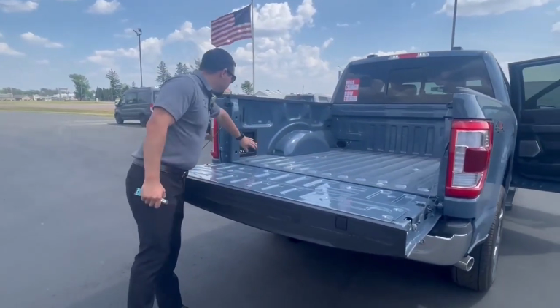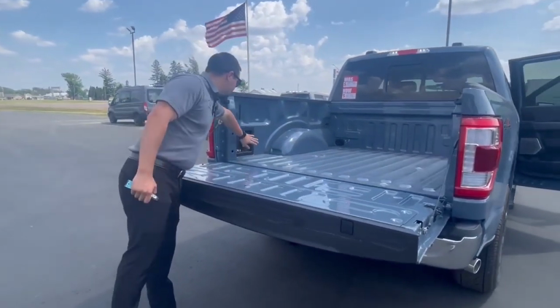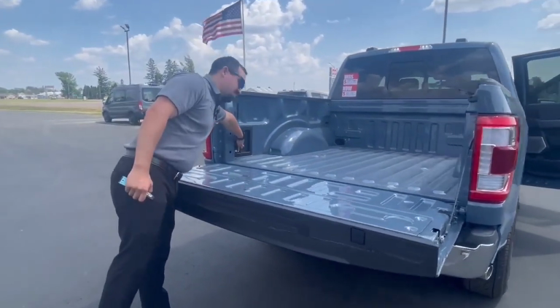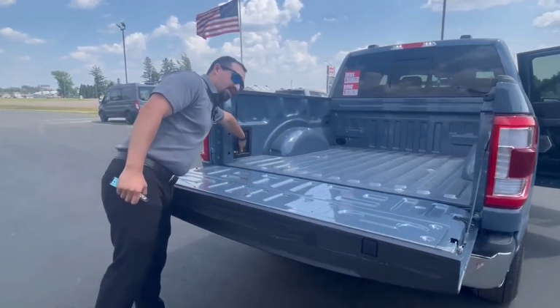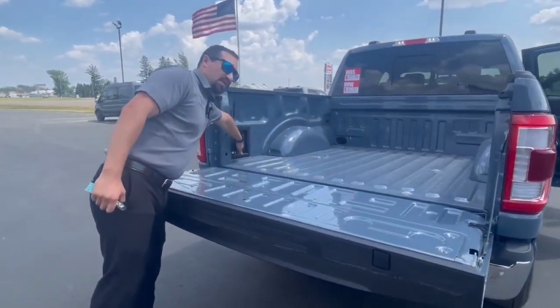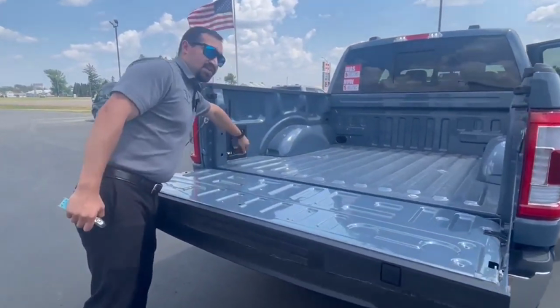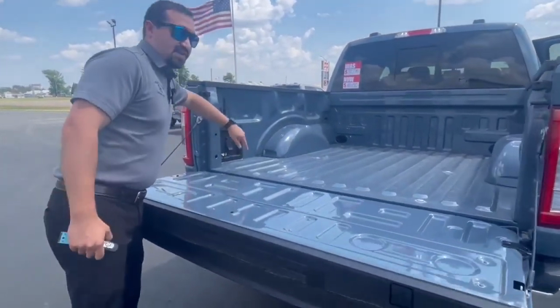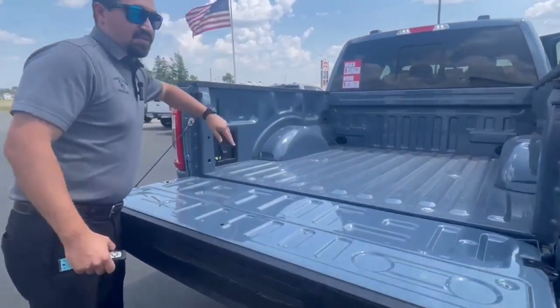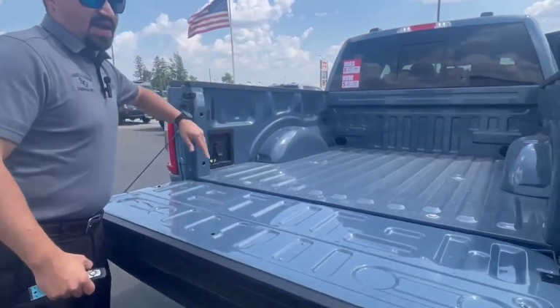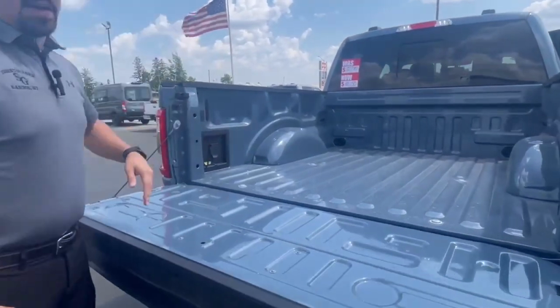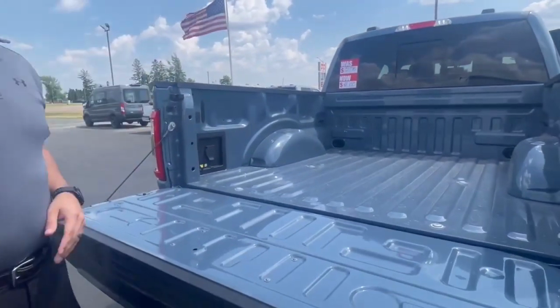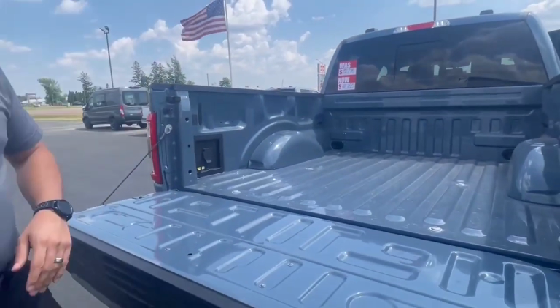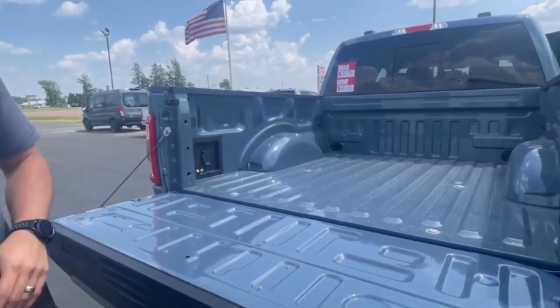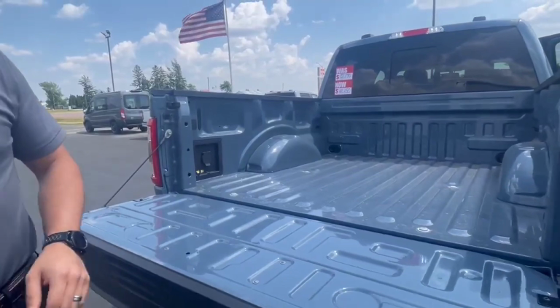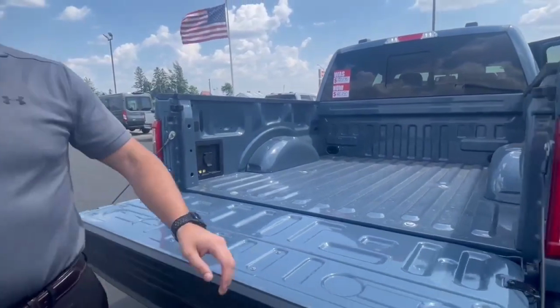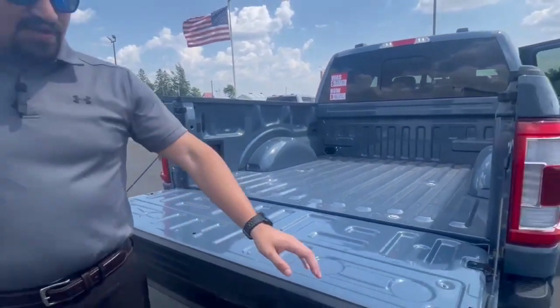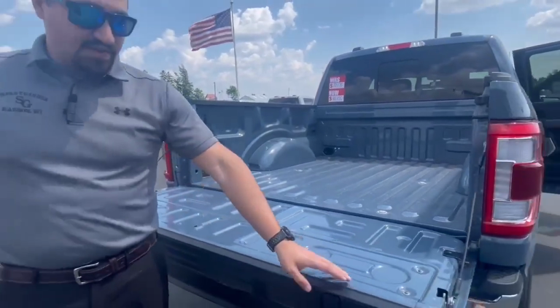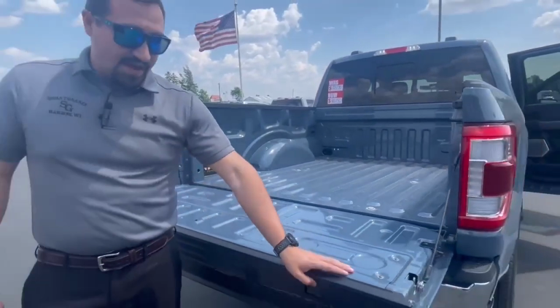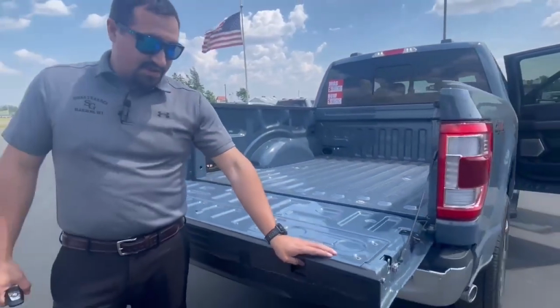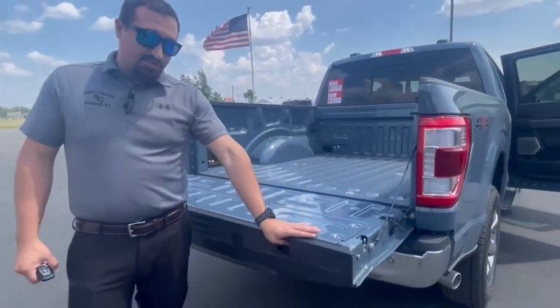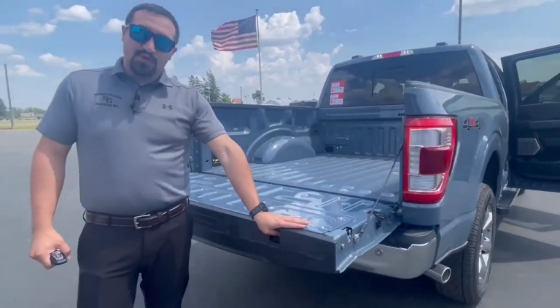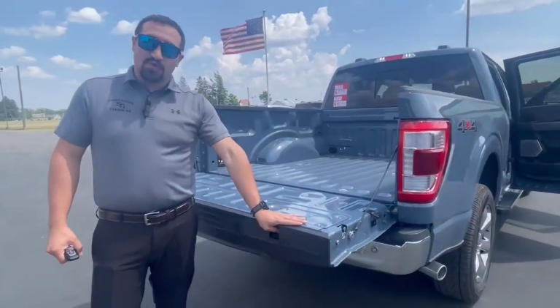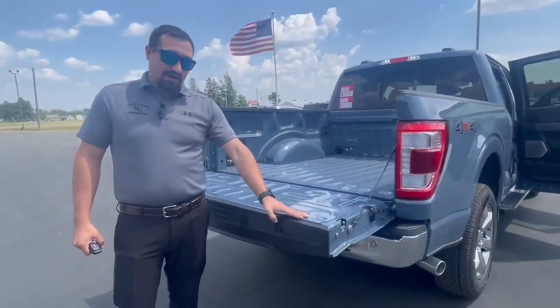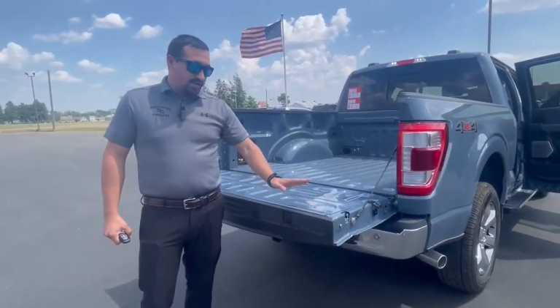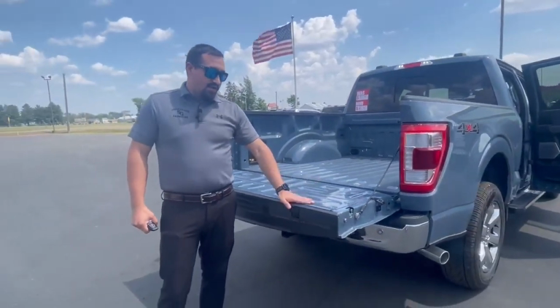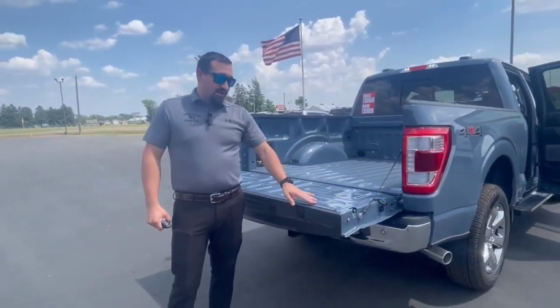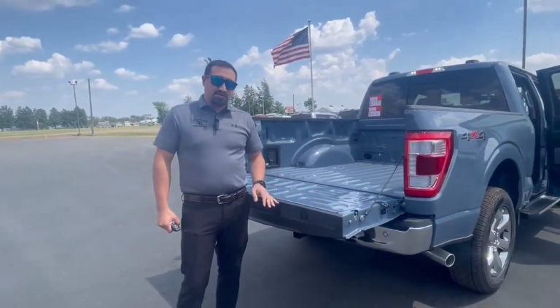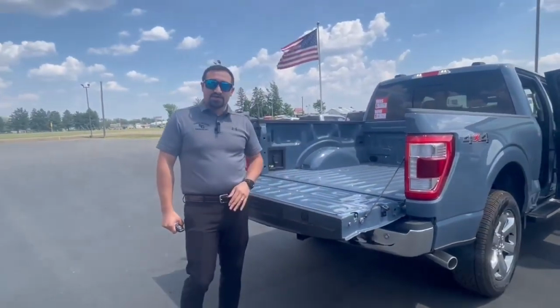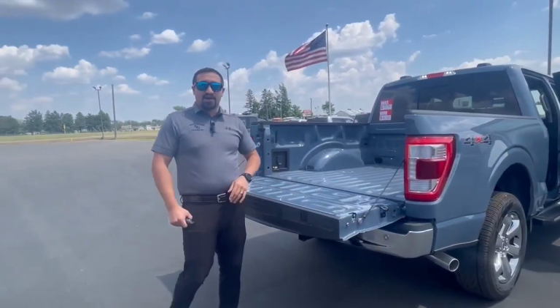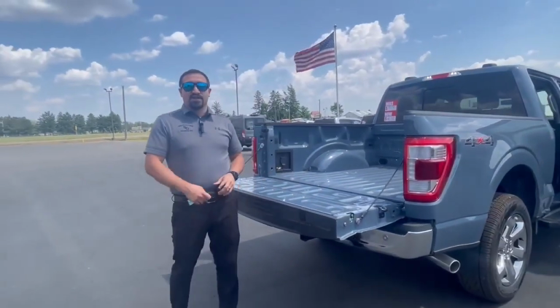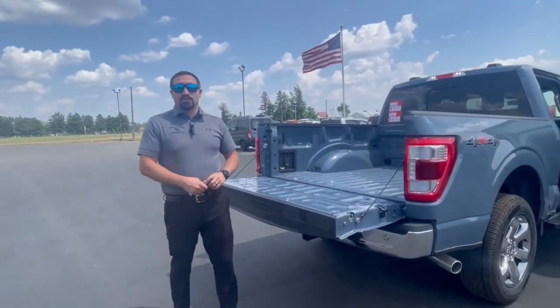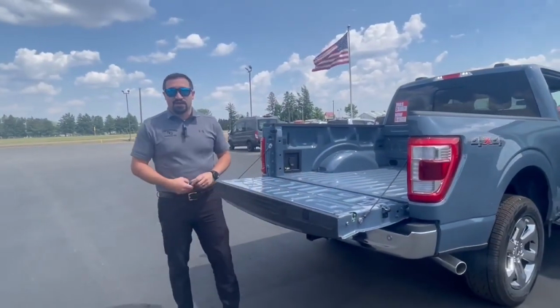This does have power outlets here in the back. This will also have the clamps here for woodworking, if you have to use a saw or anything you're working on.